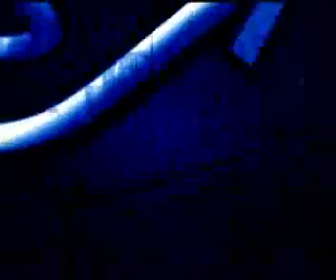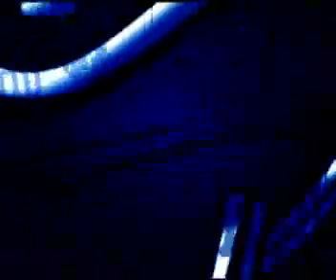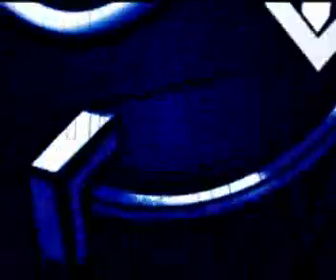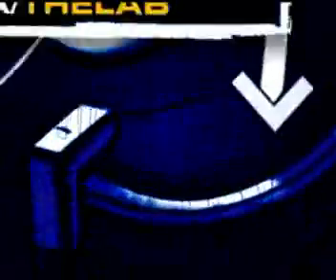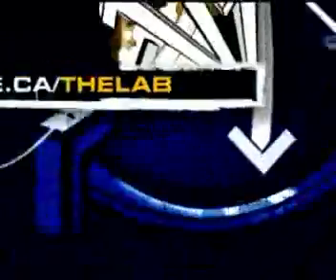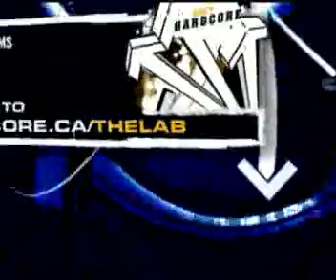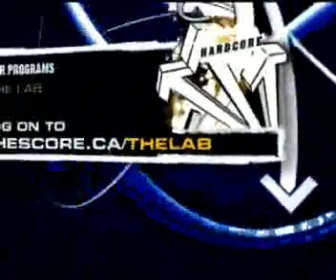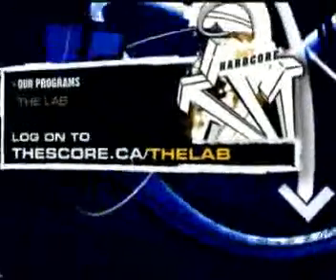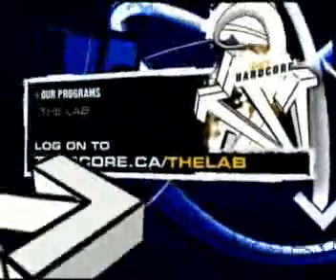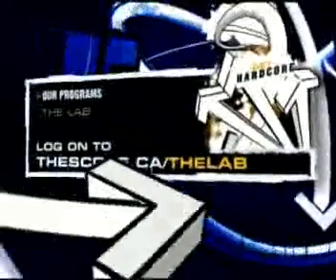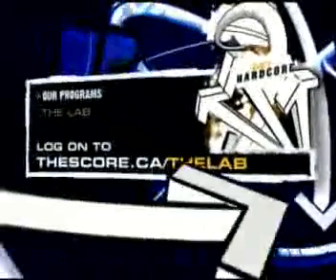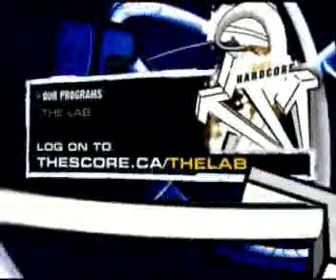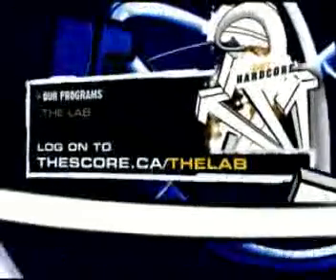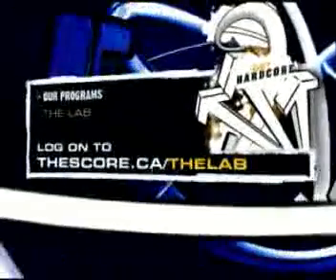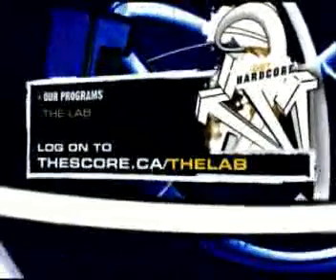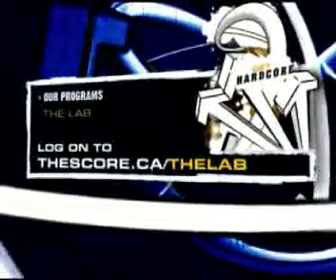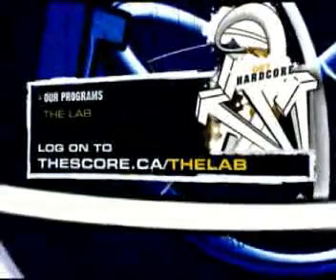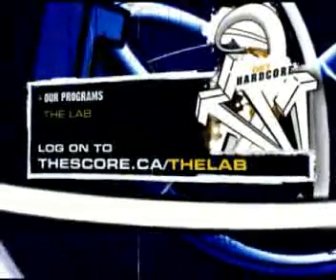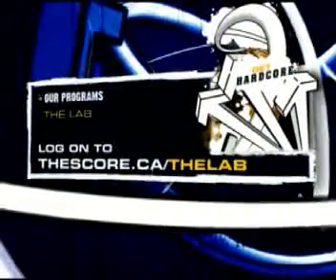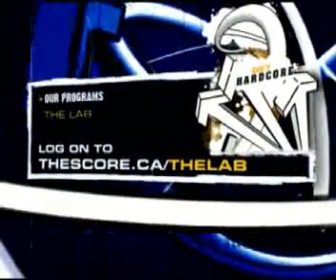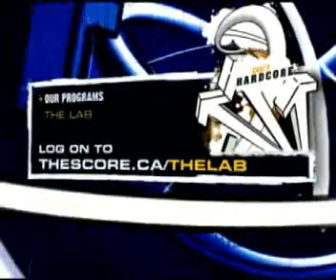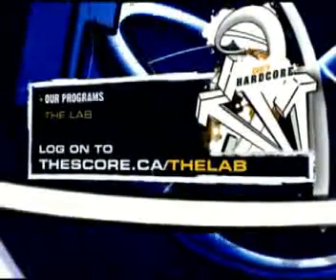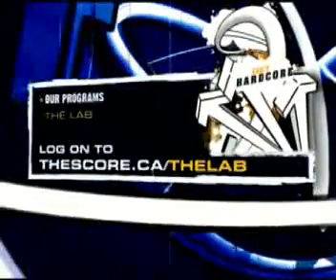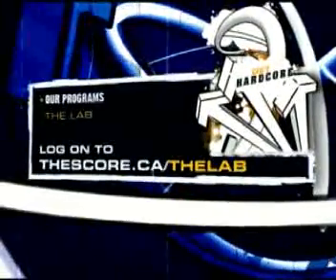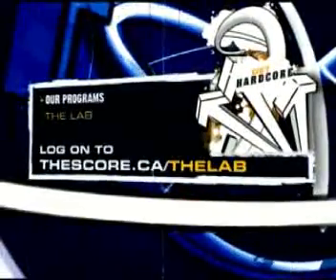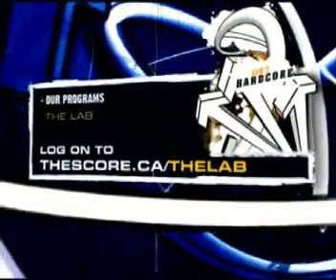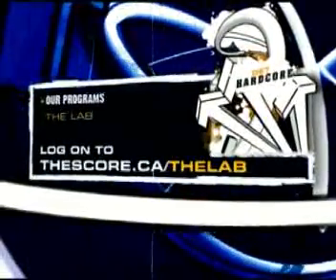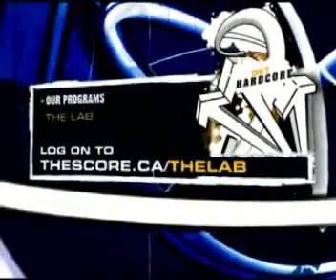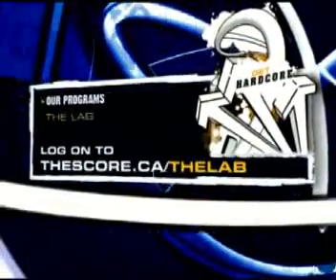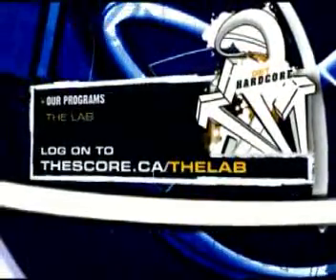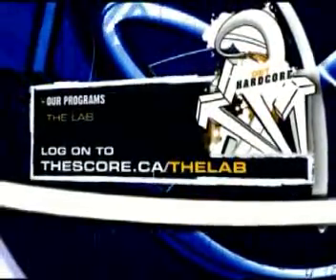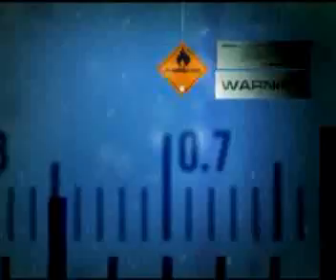What else do you want to know? Click on www.thescore.ca/thelab to find out more.